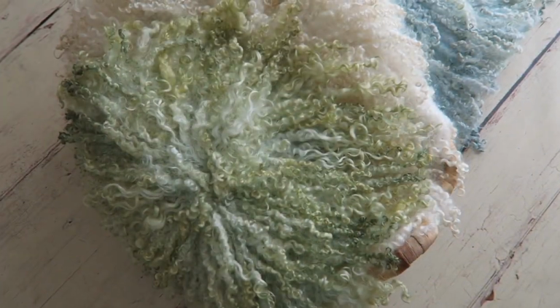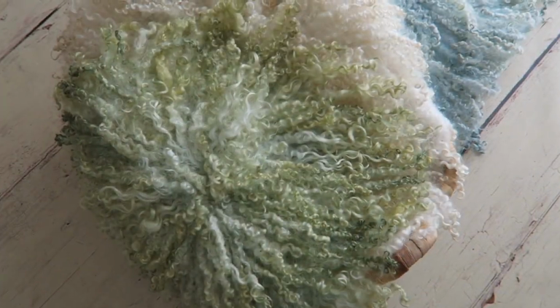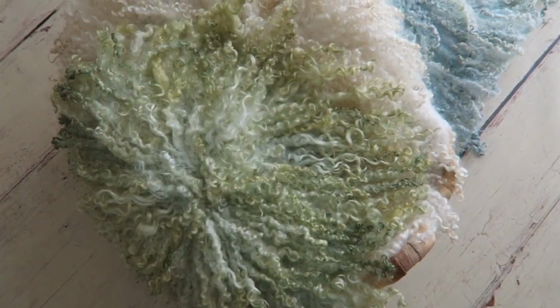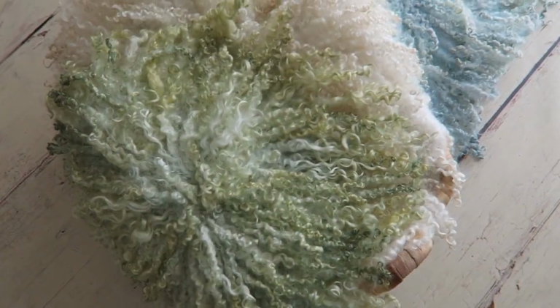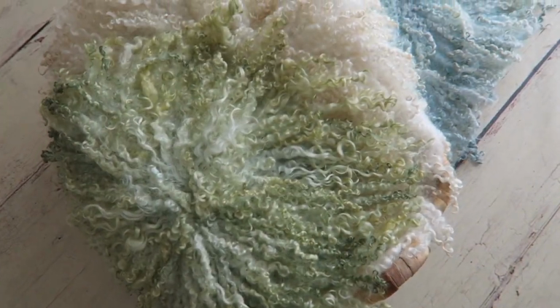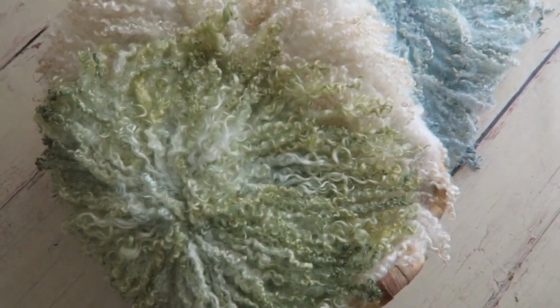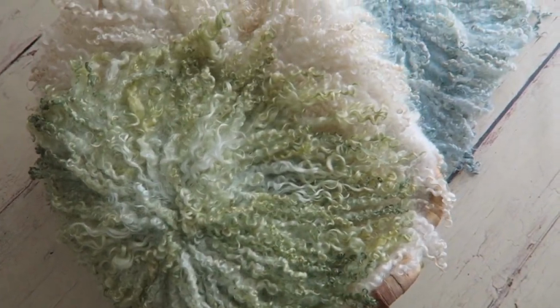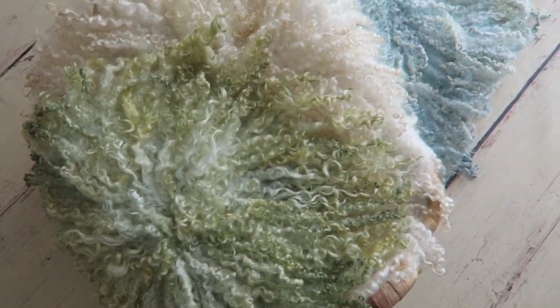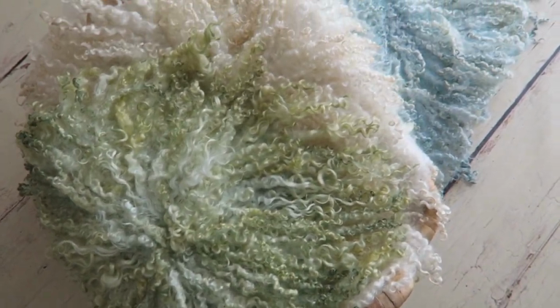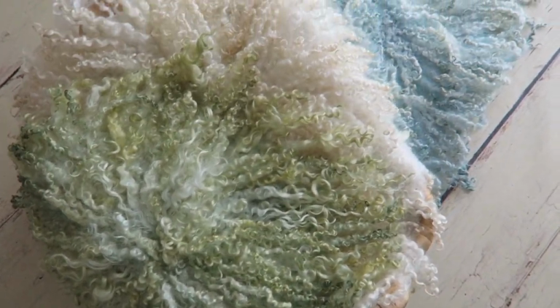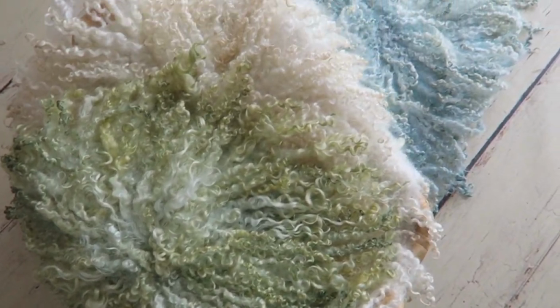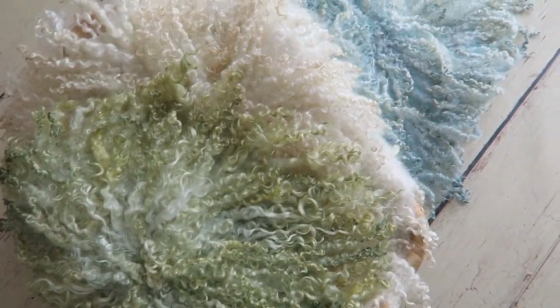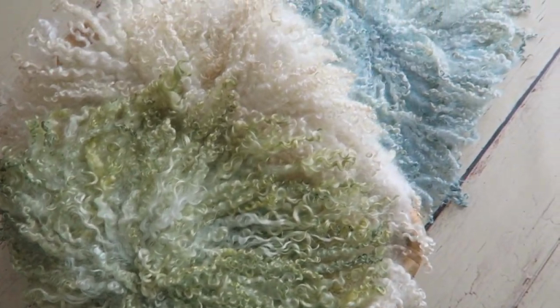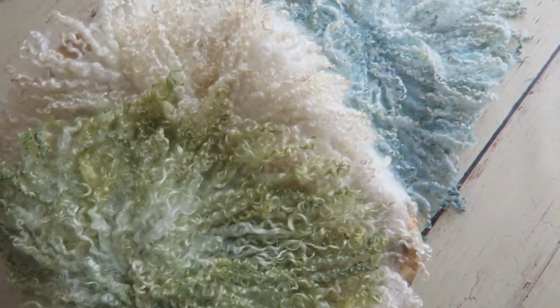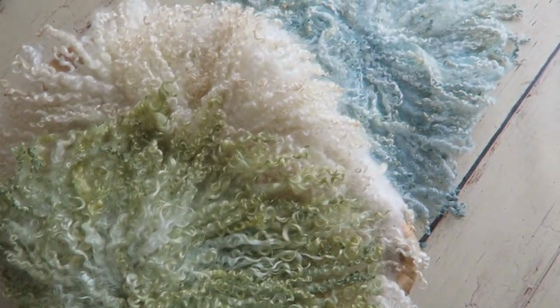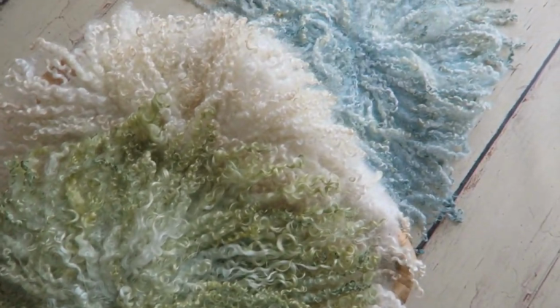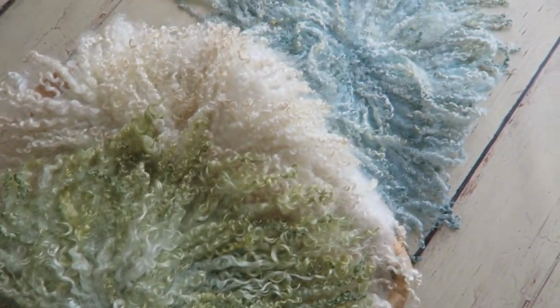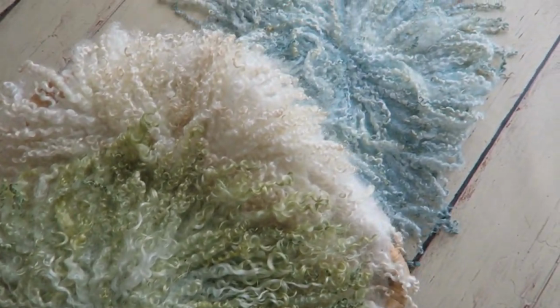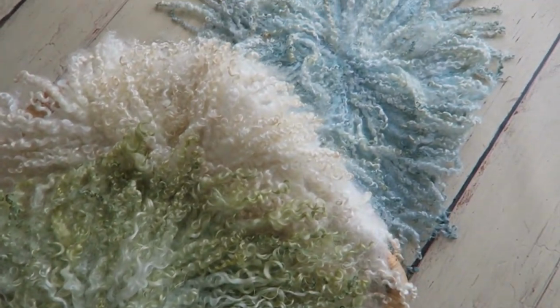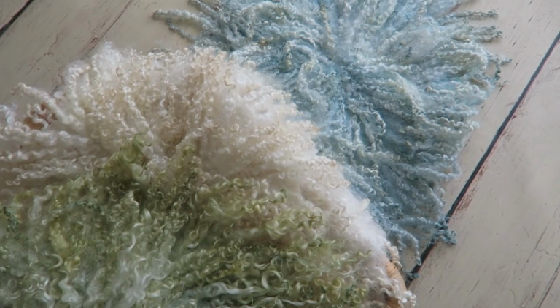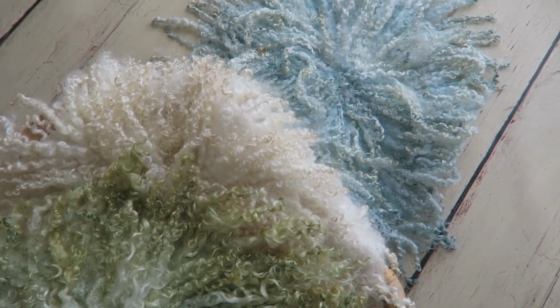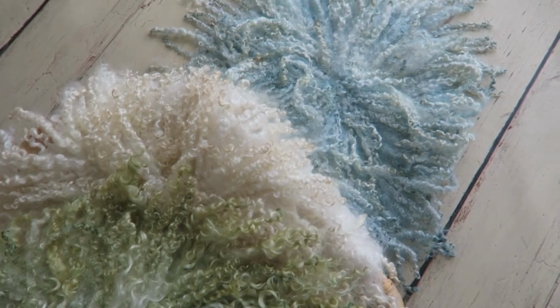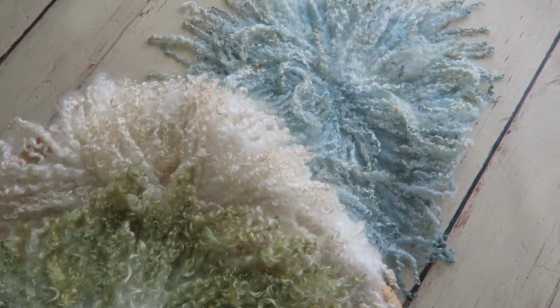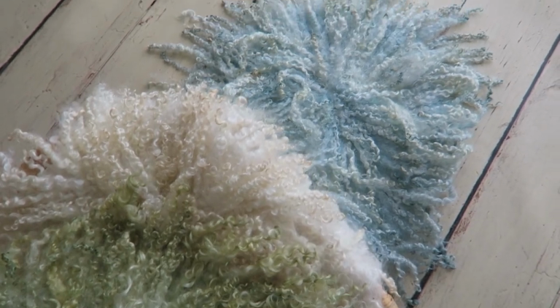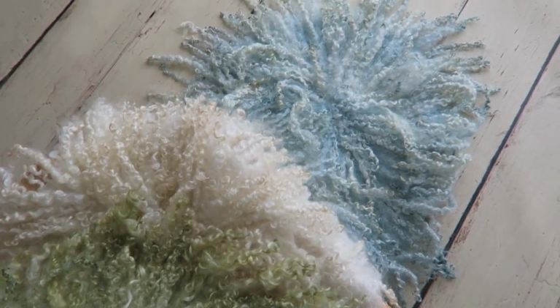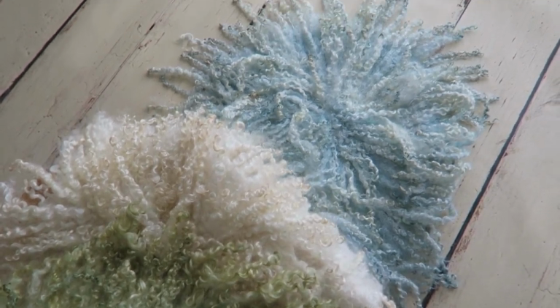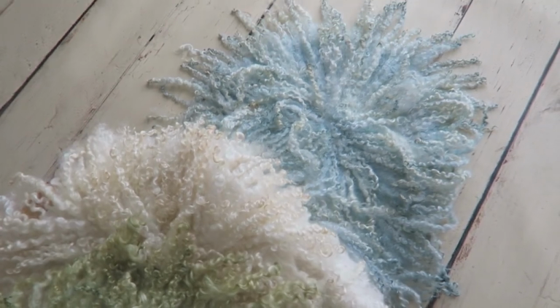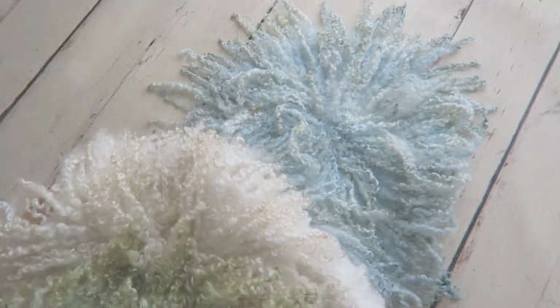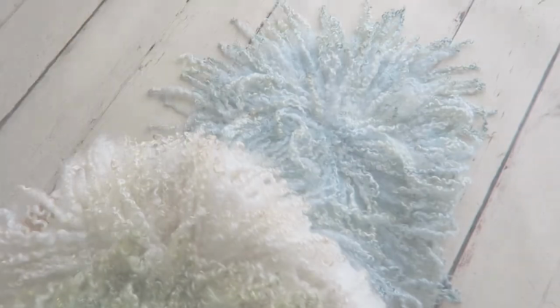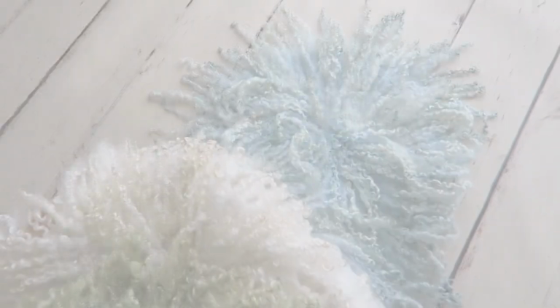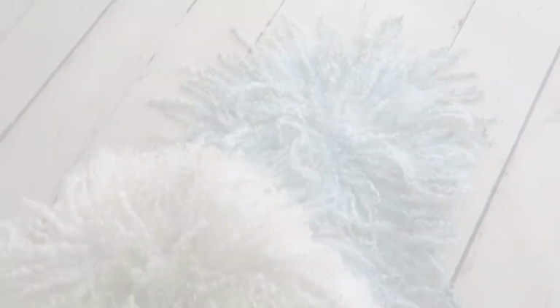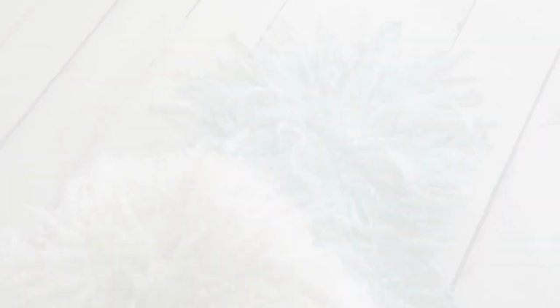I love those blankets. They are super soft and super easy to make.